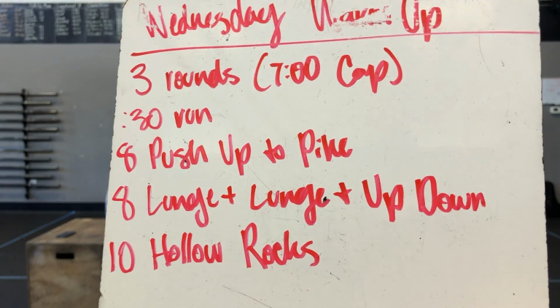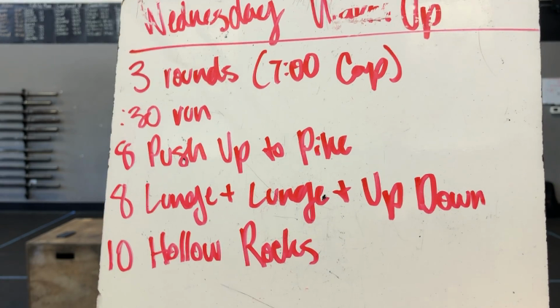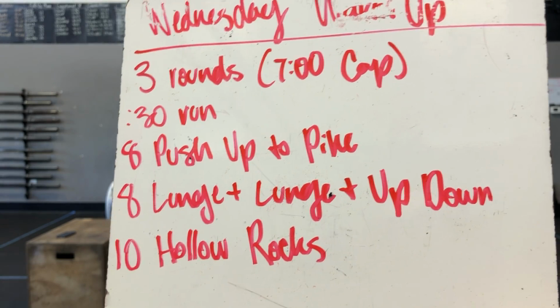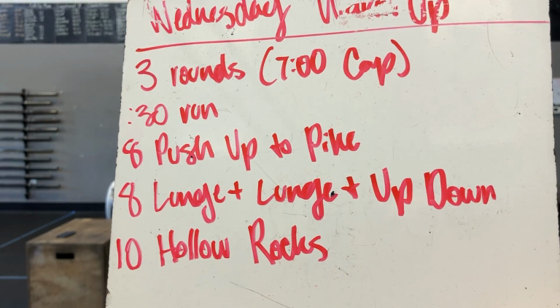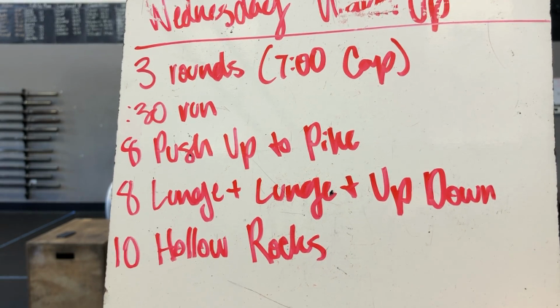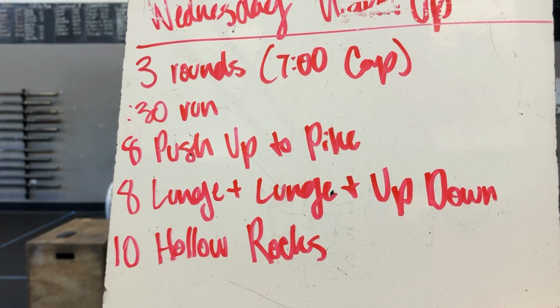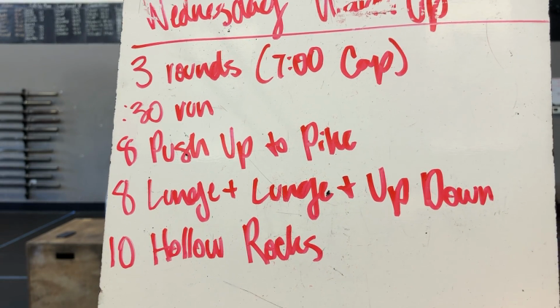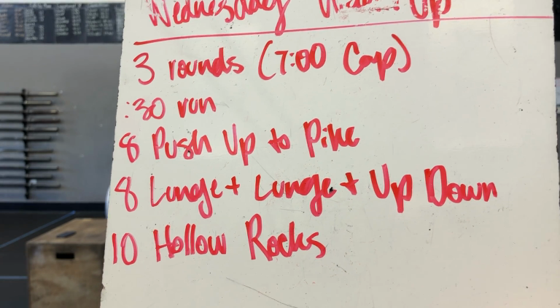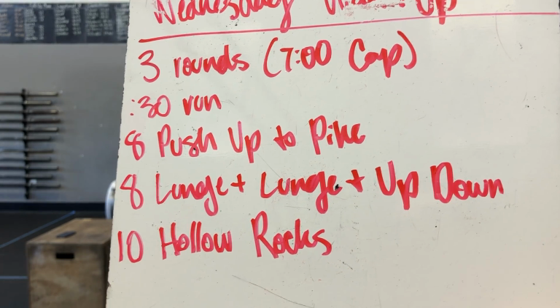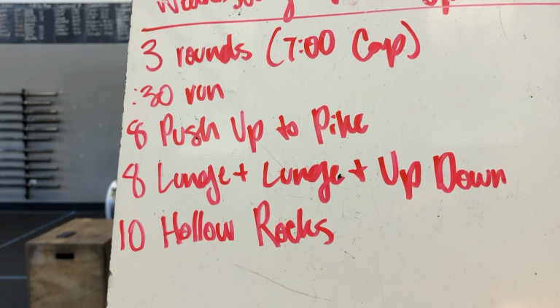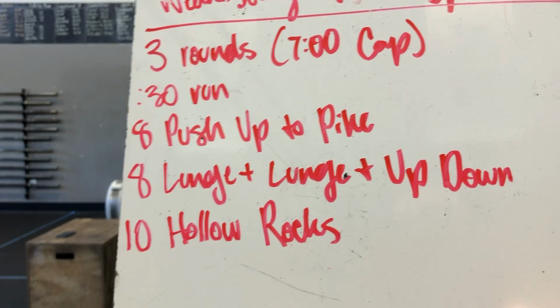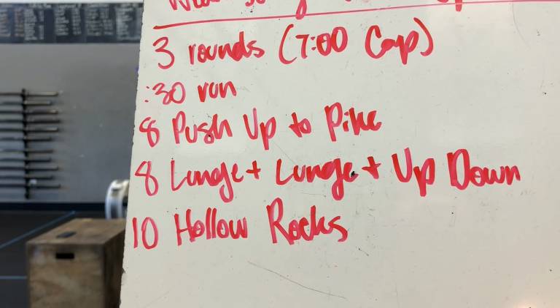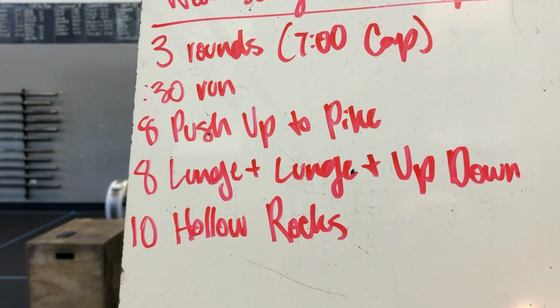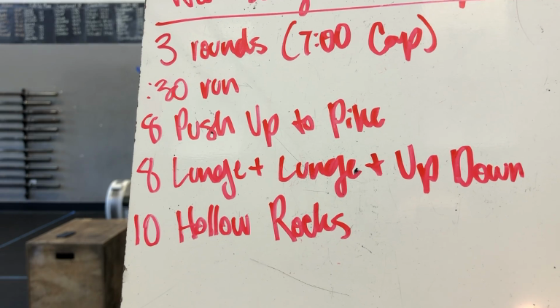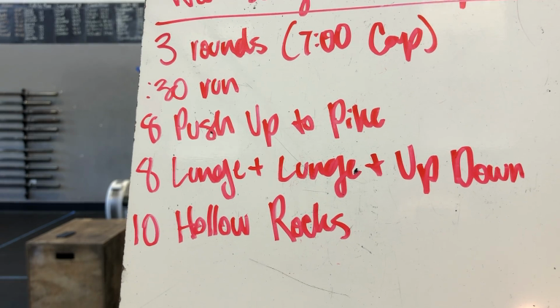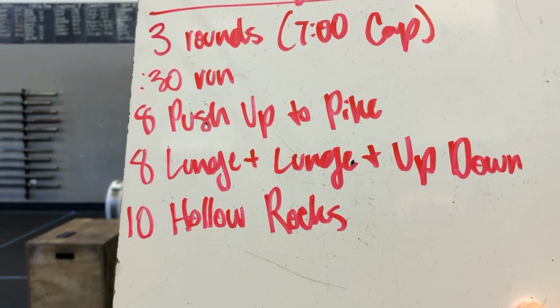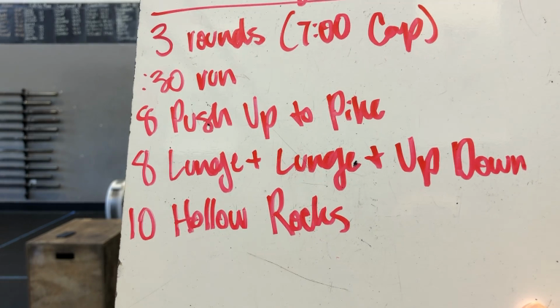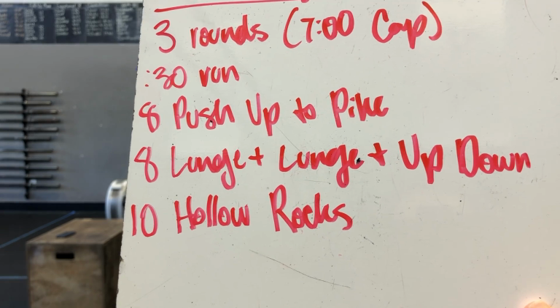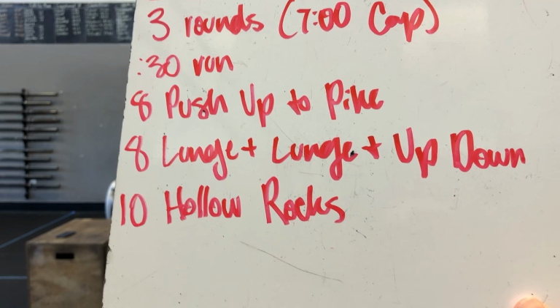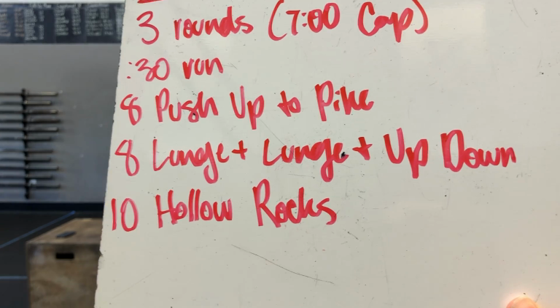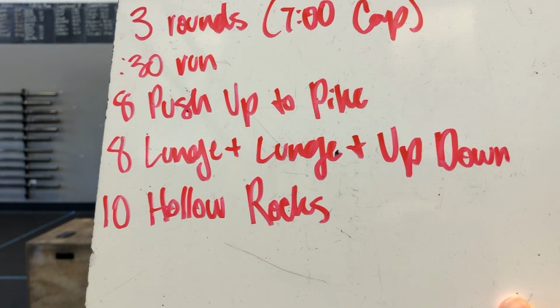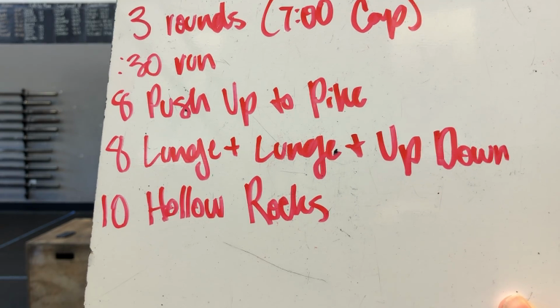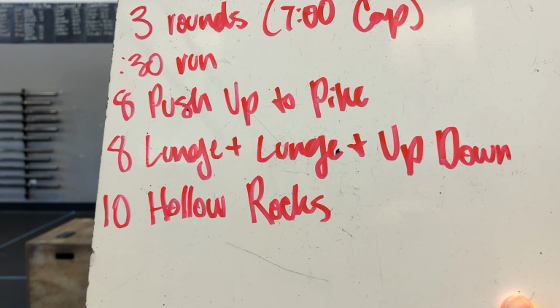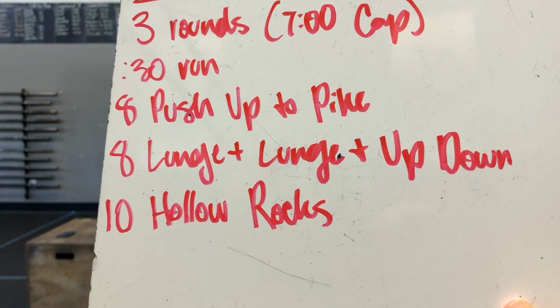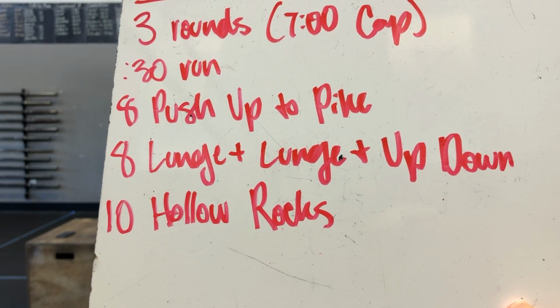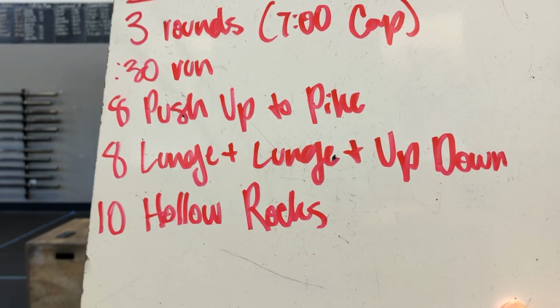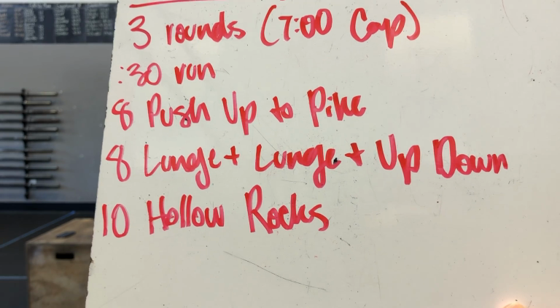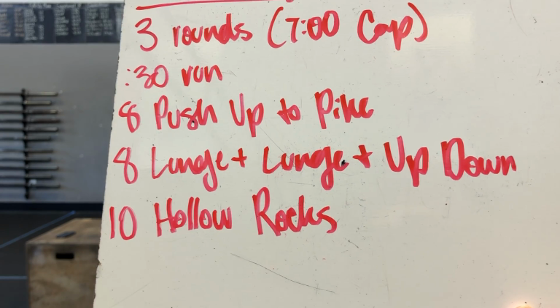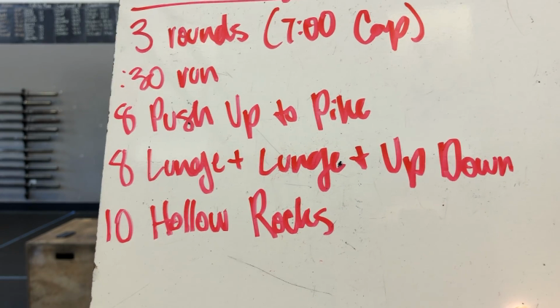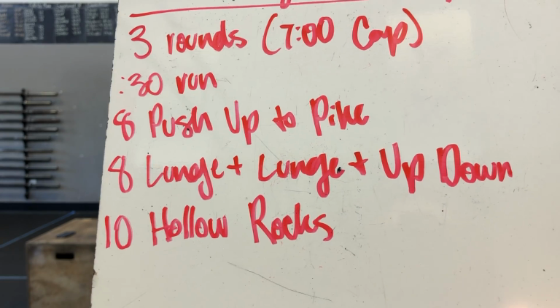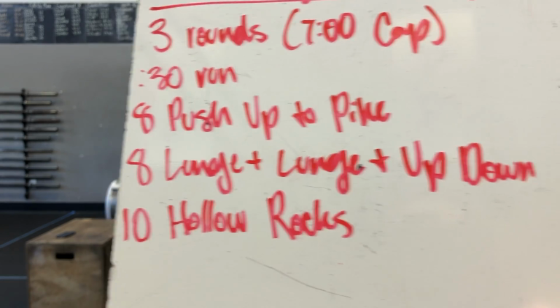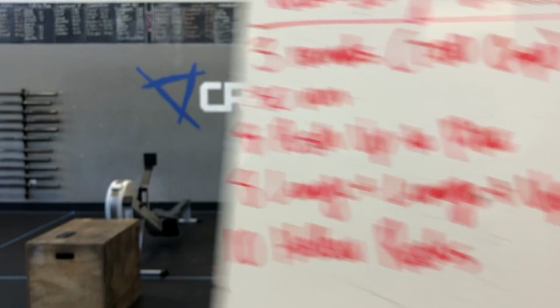Alright, you got three rounds, seven-minute cap, 30-second round, eight push-up to pike, eight lunge-lunge-up-down, and ten hollow rocks.